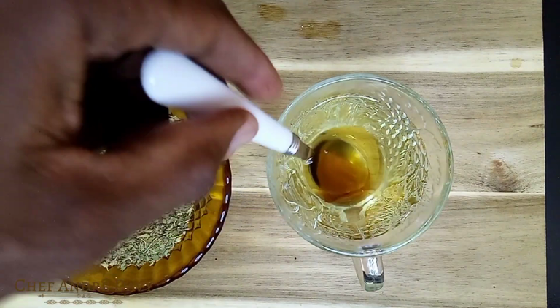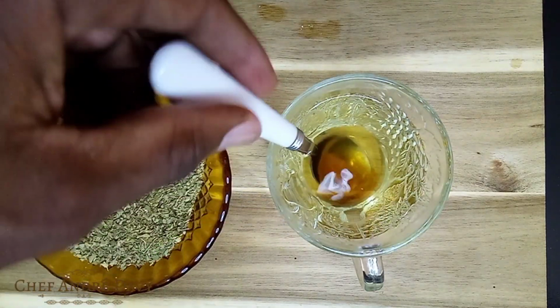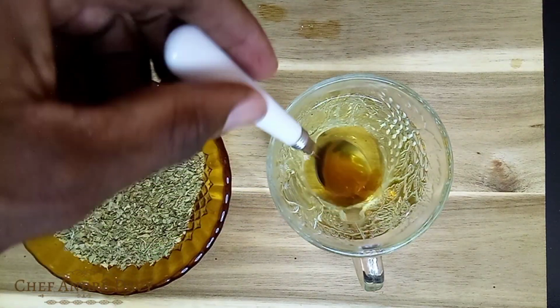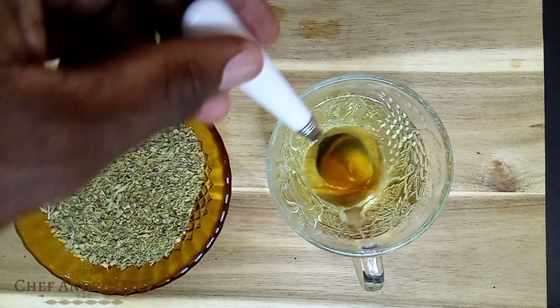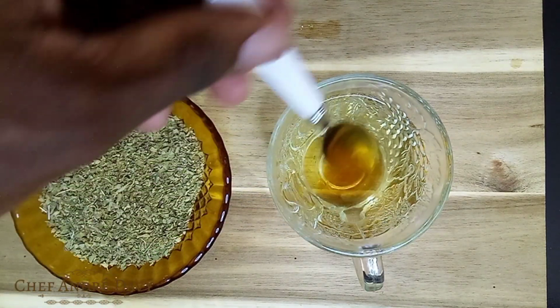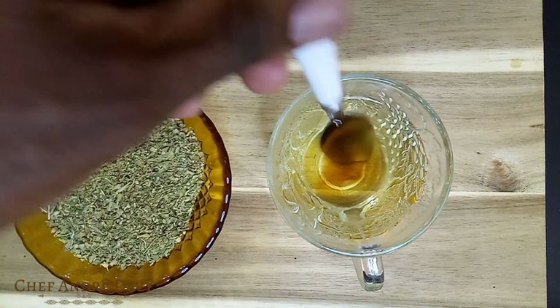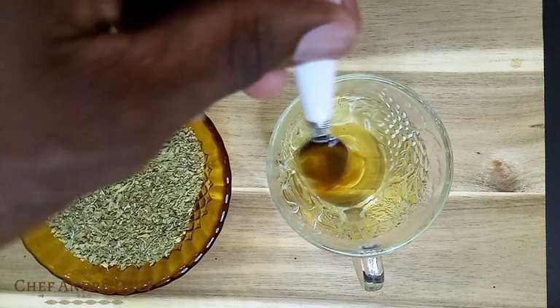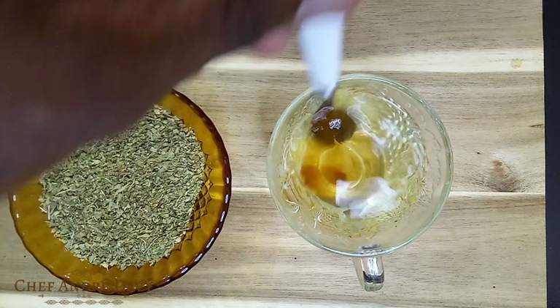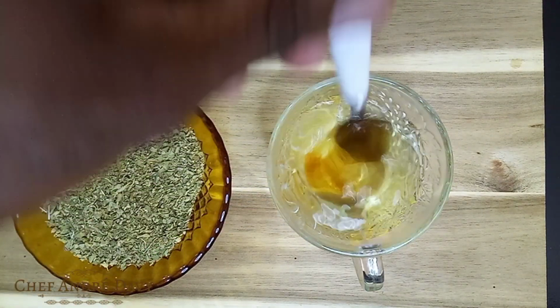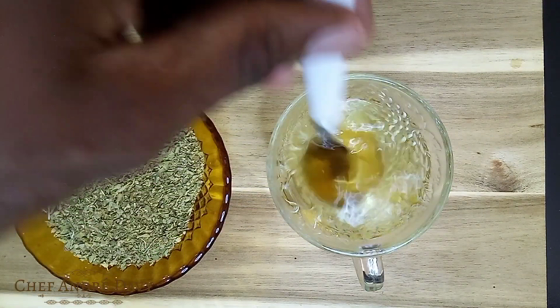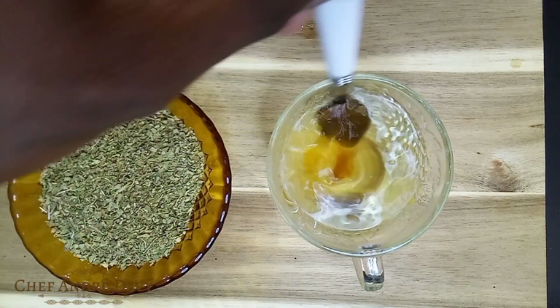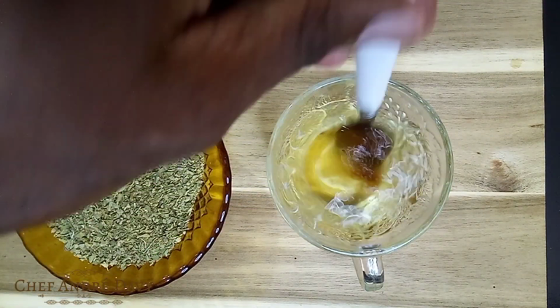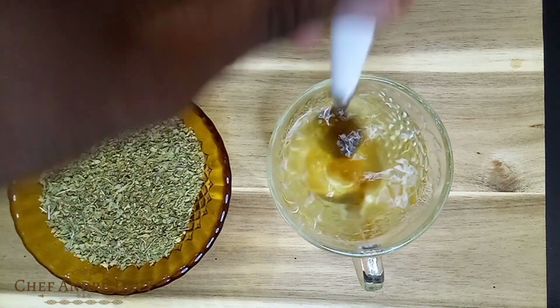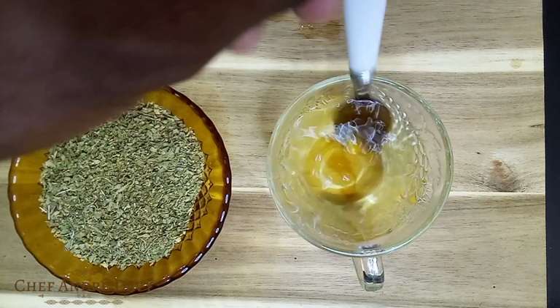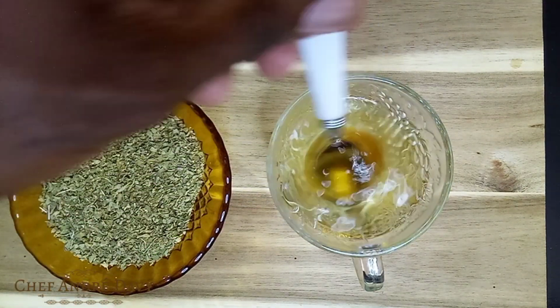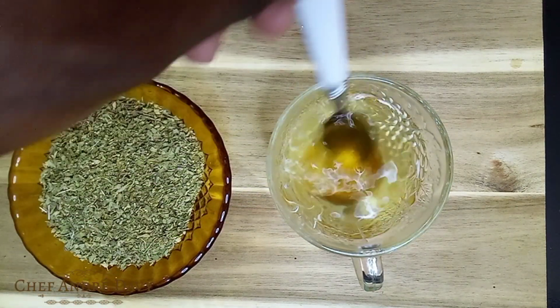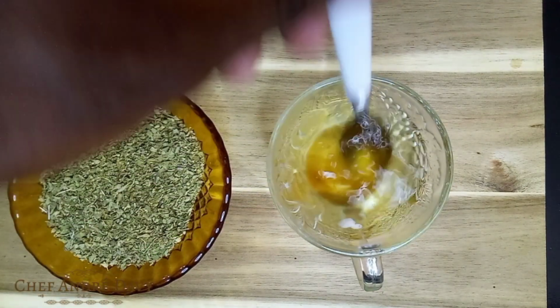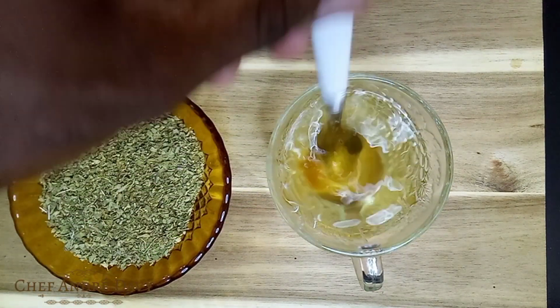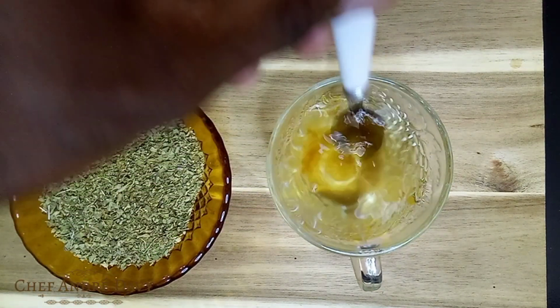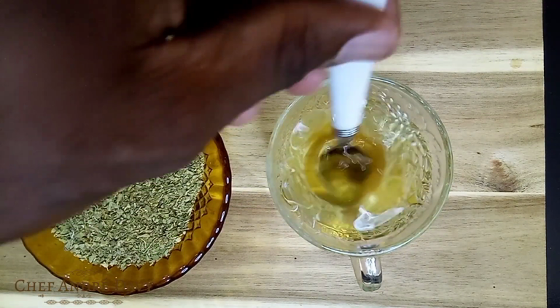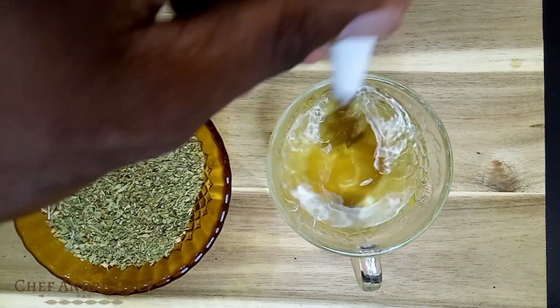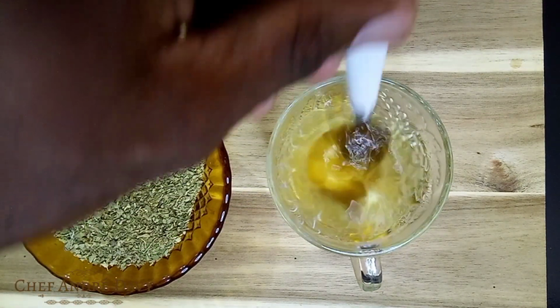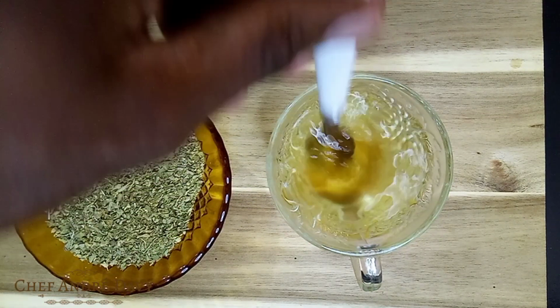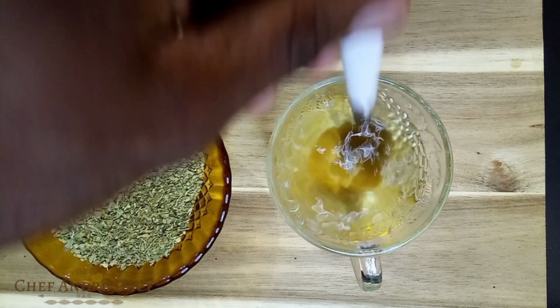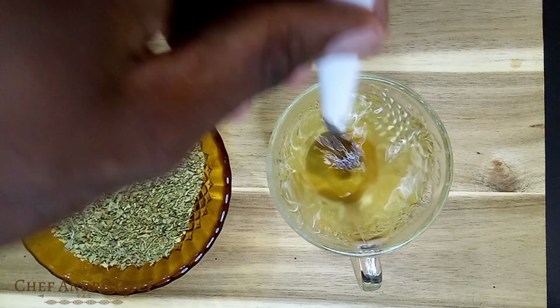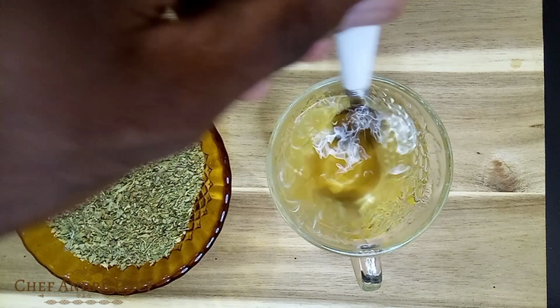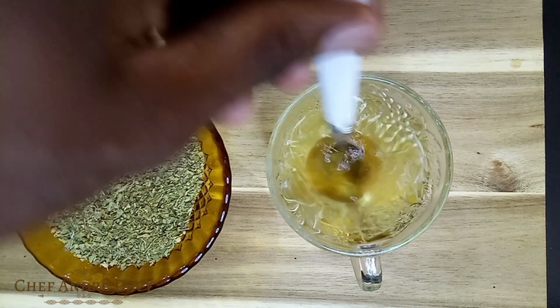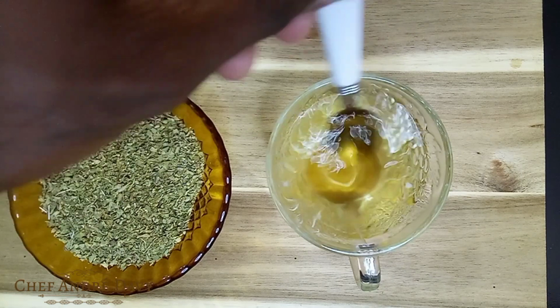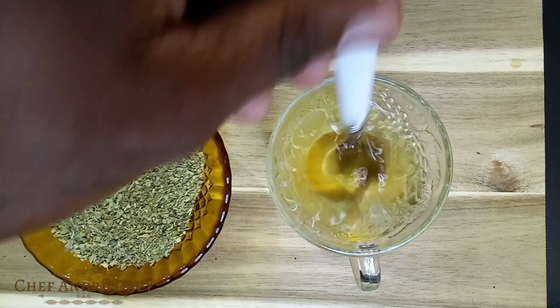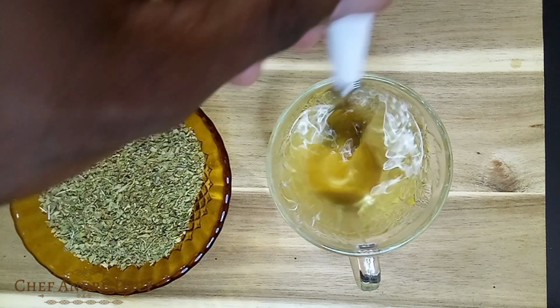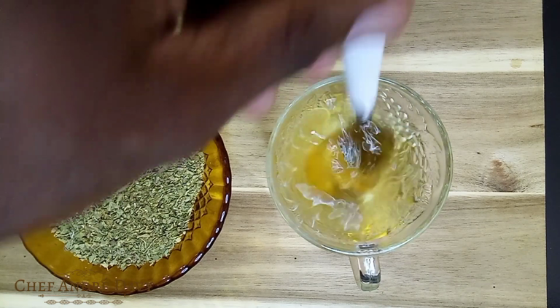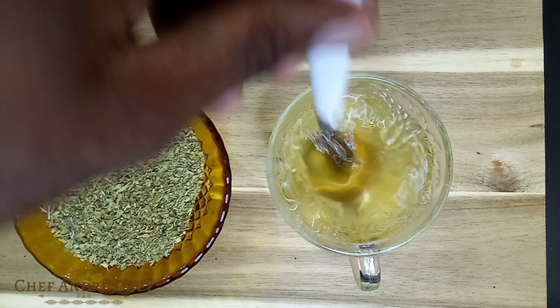You can drink this tea hot or cold, and you want to consume it for one week straight.